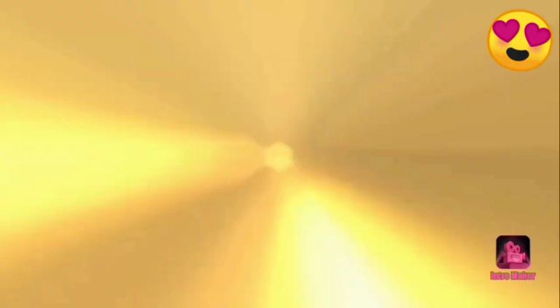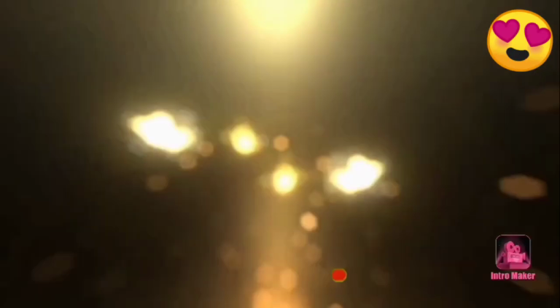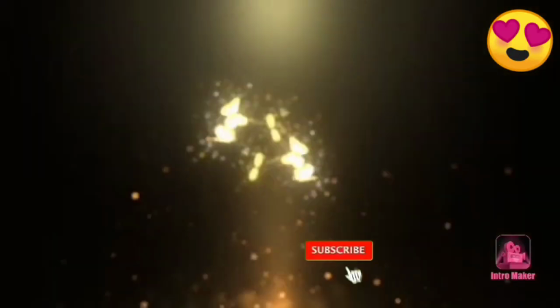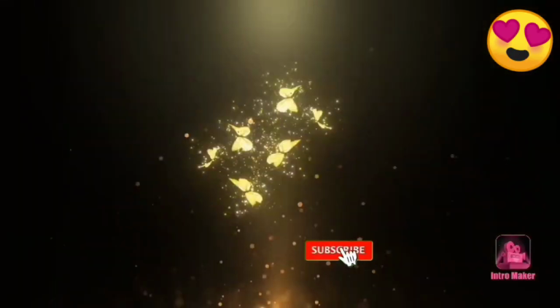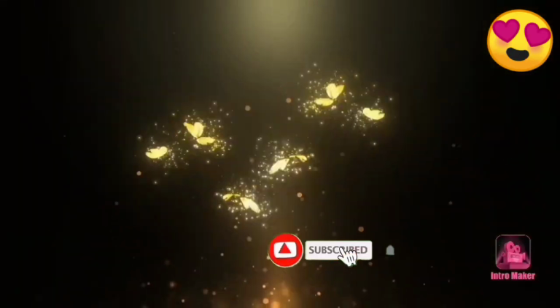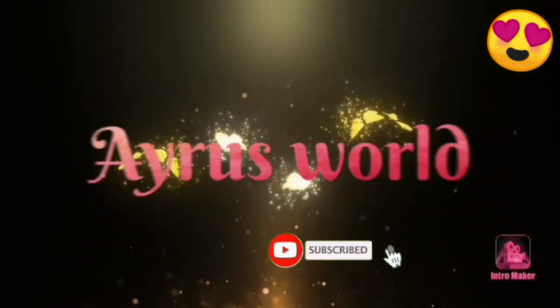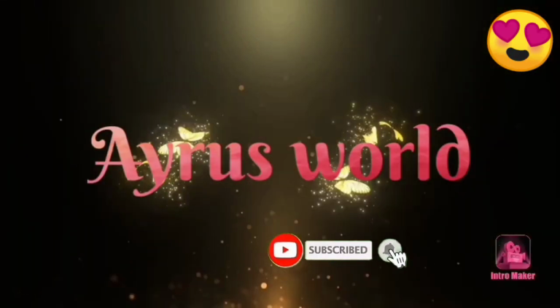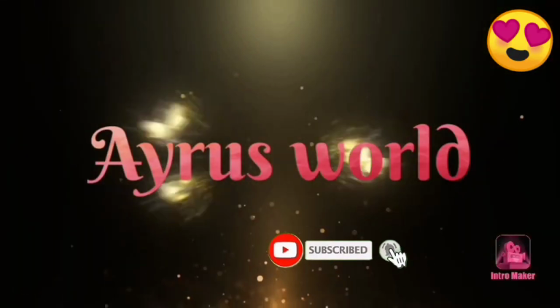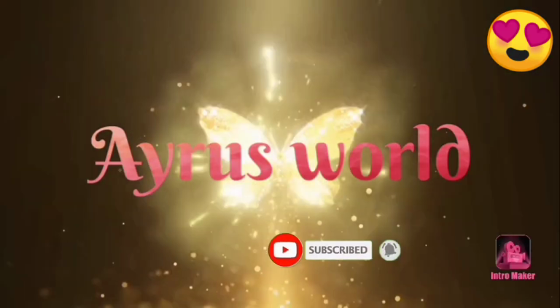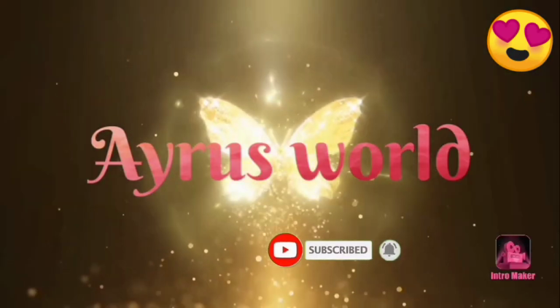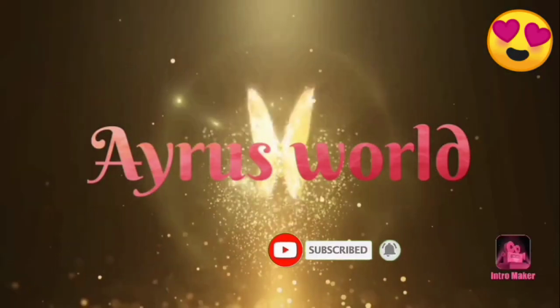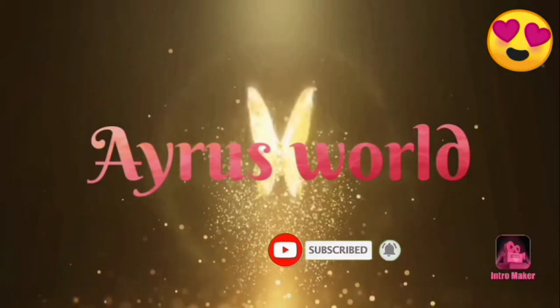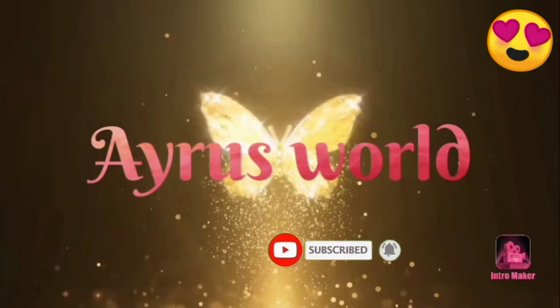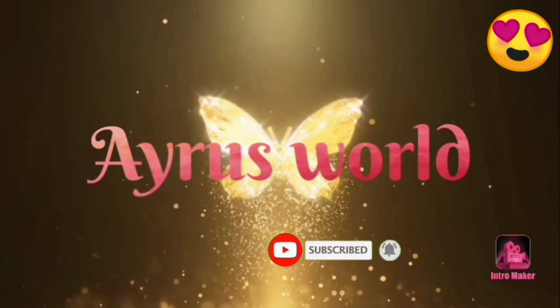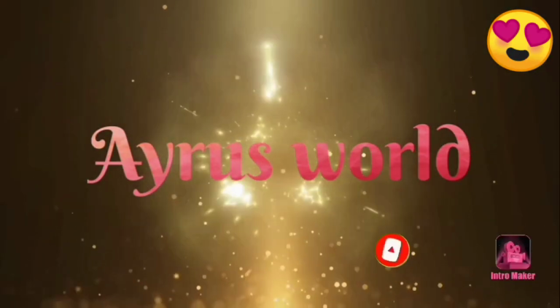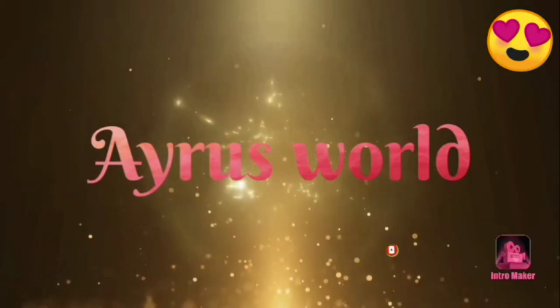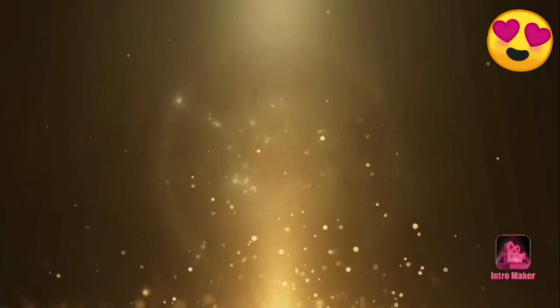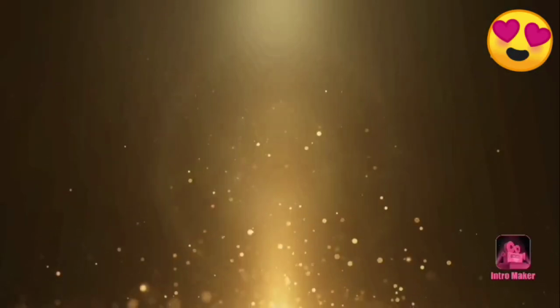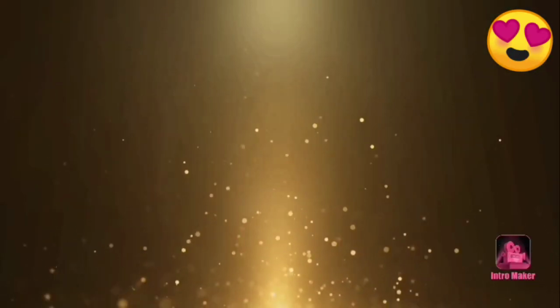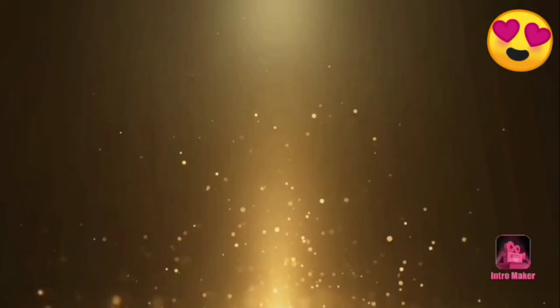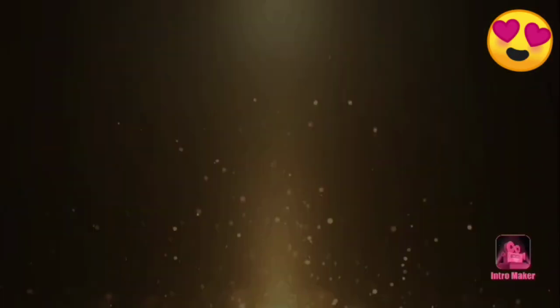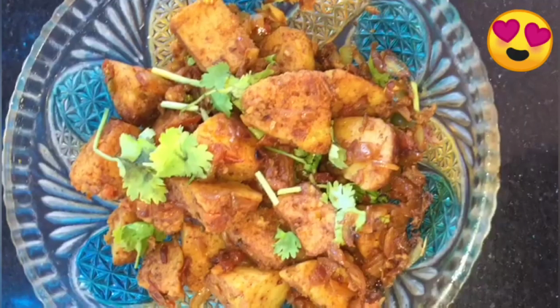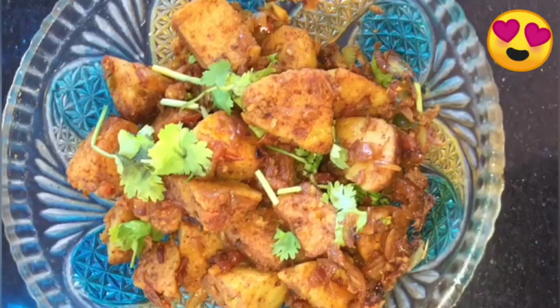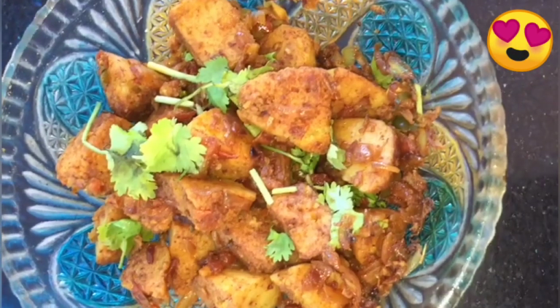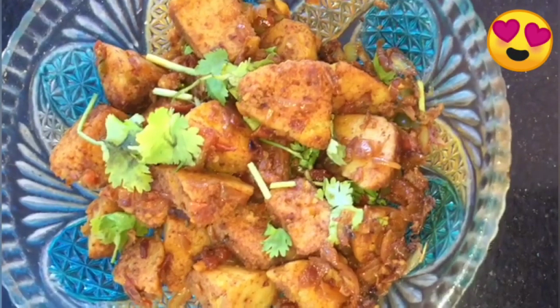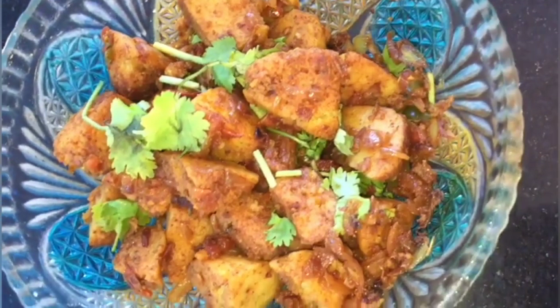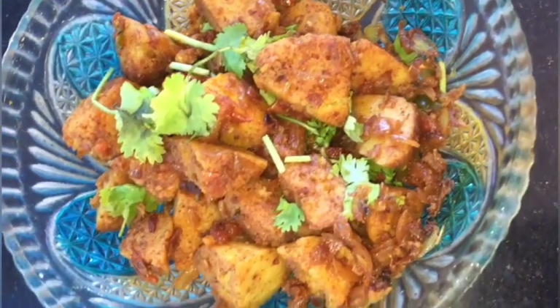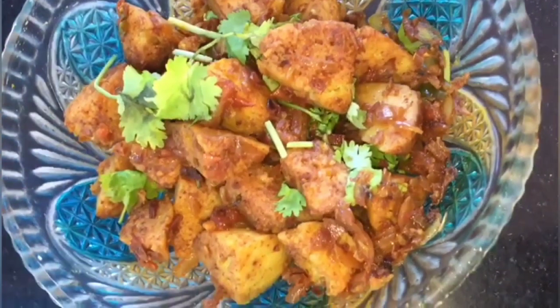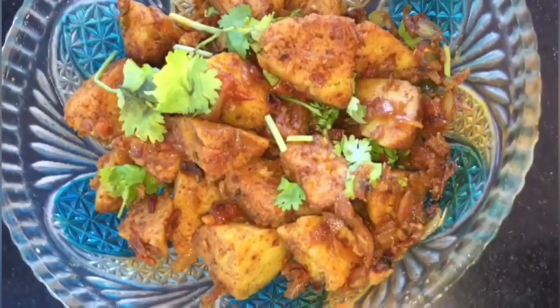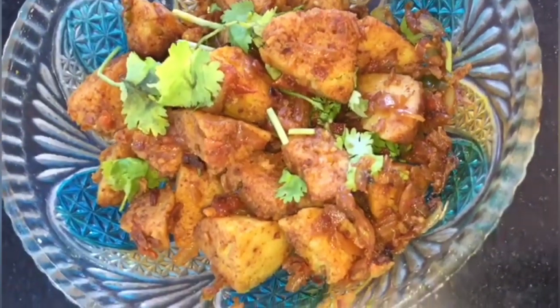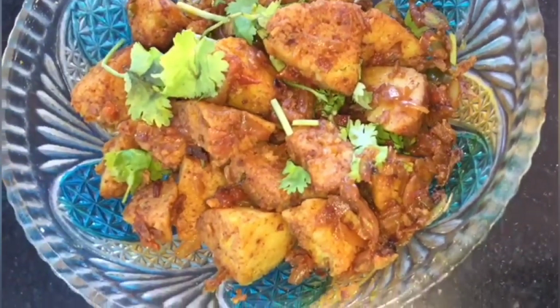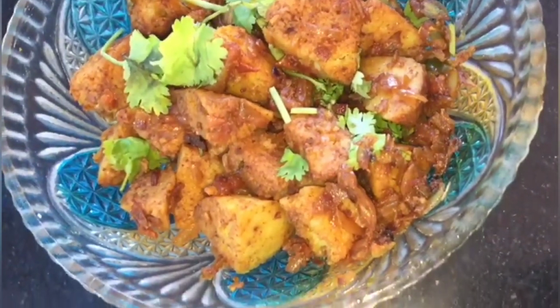Hello guys! Assalamualaikum, welcome back to my channel. Now we will be showing a recipe video.